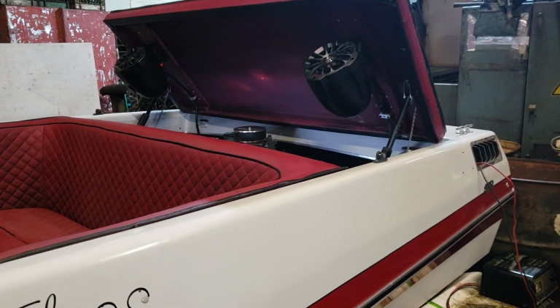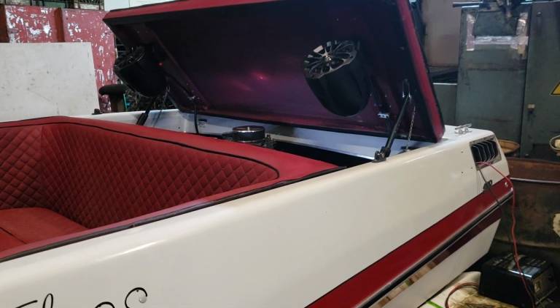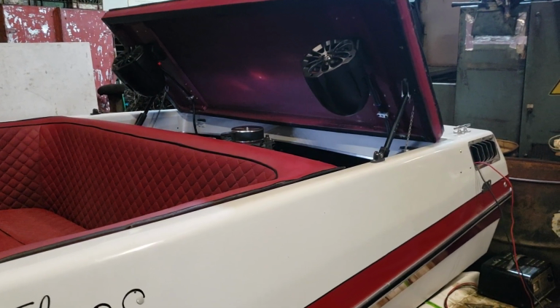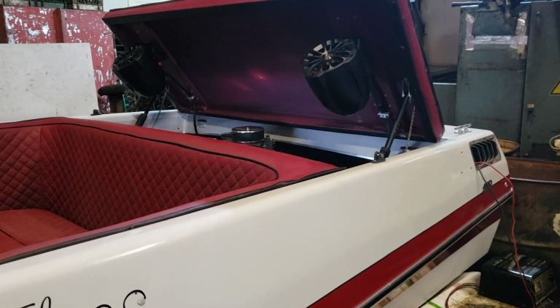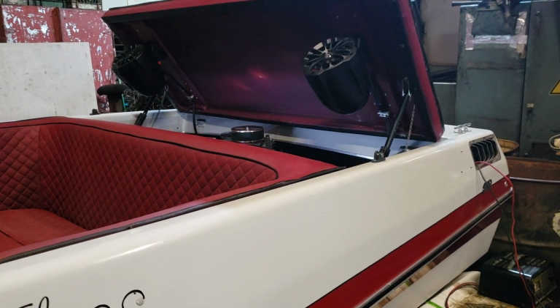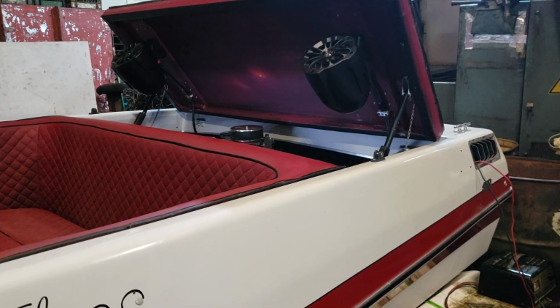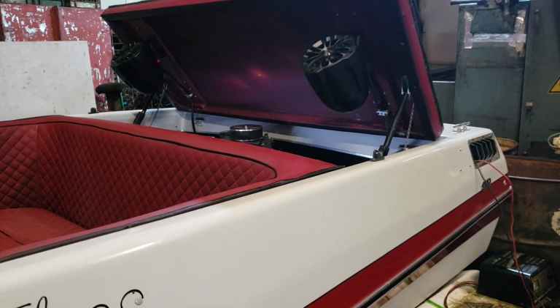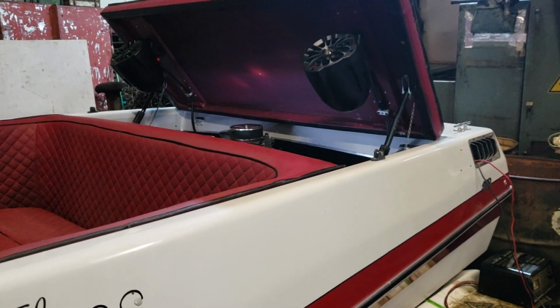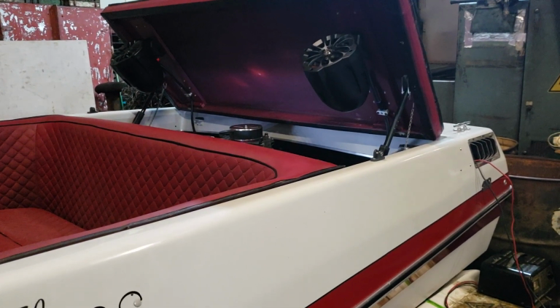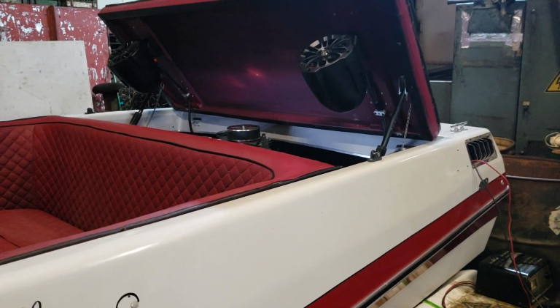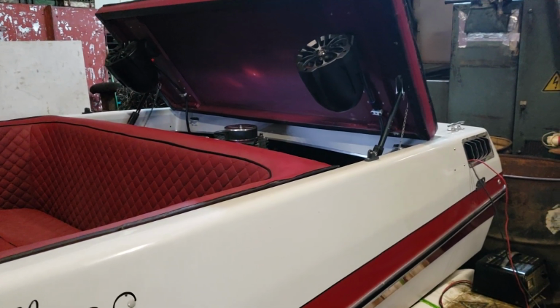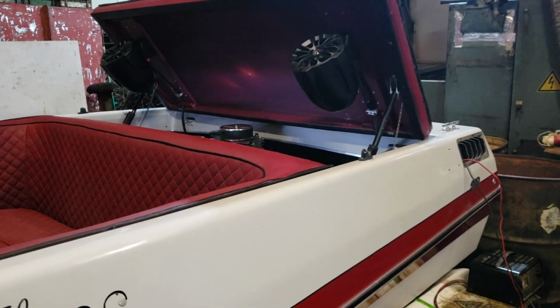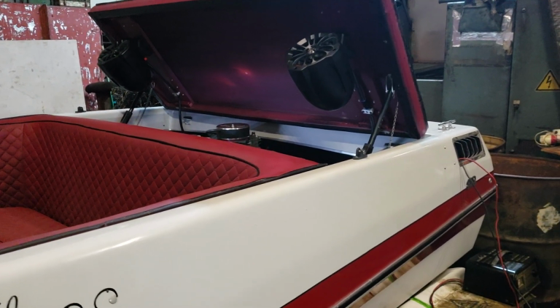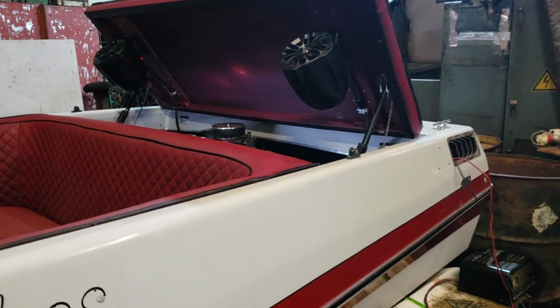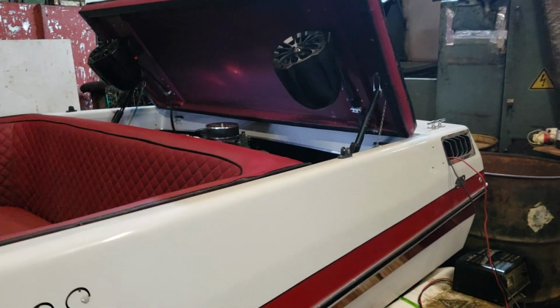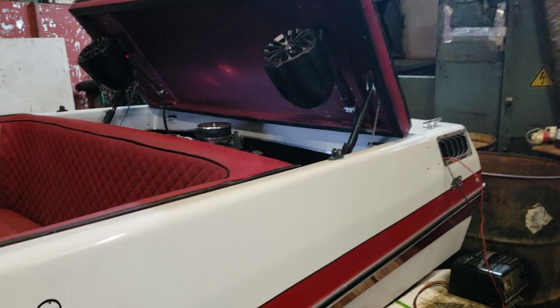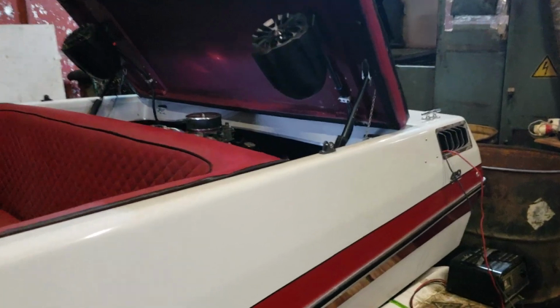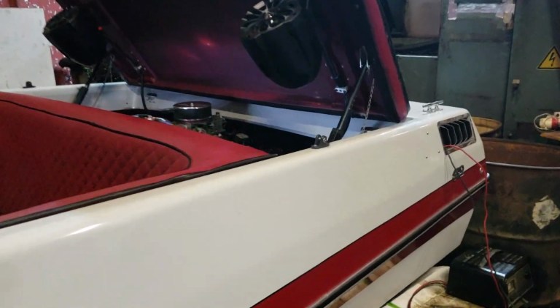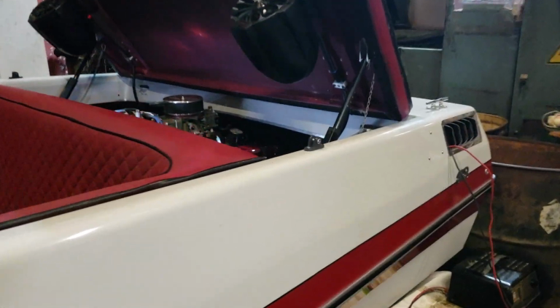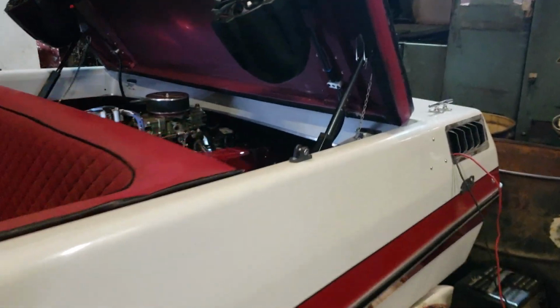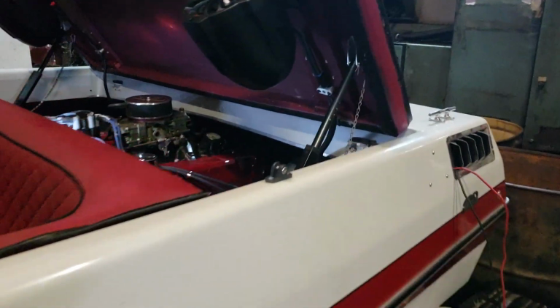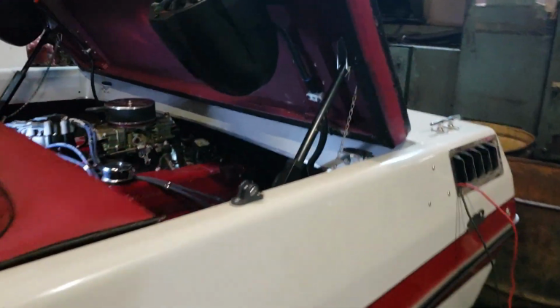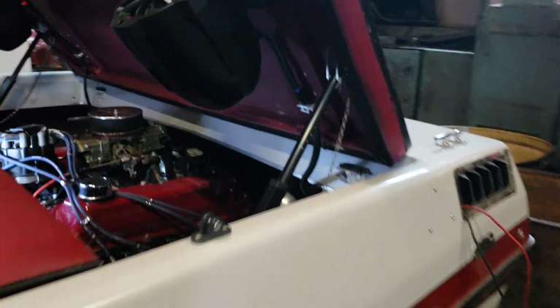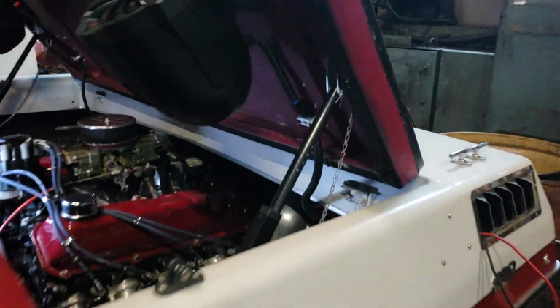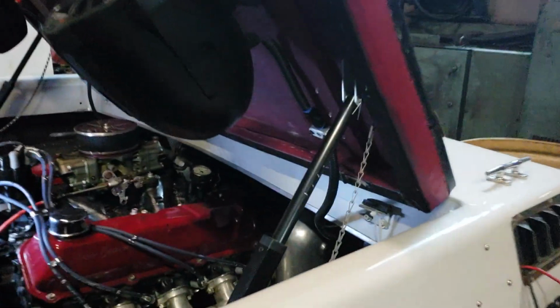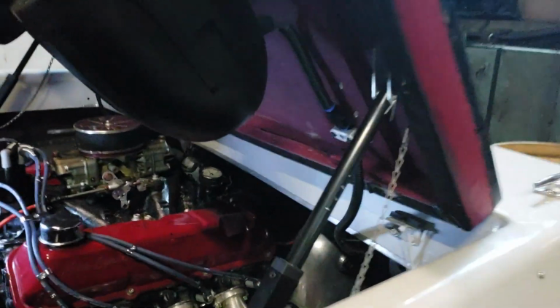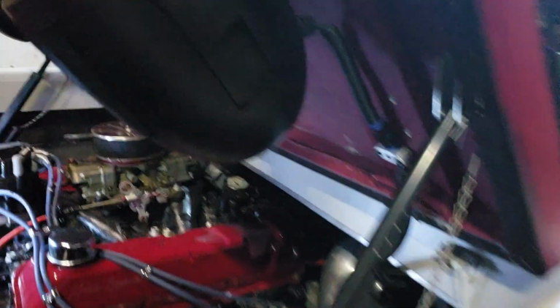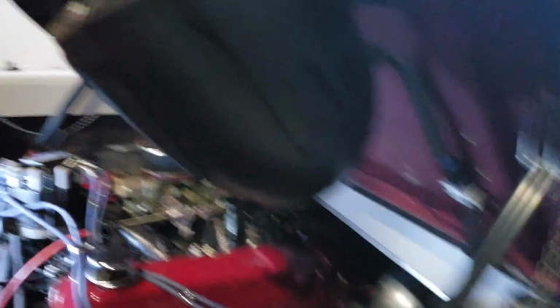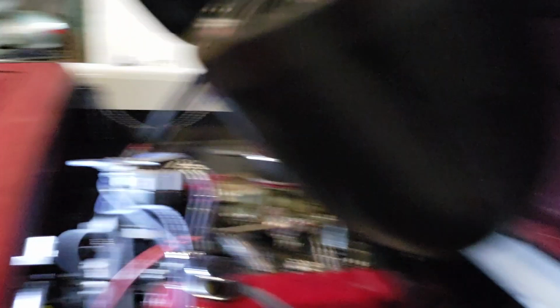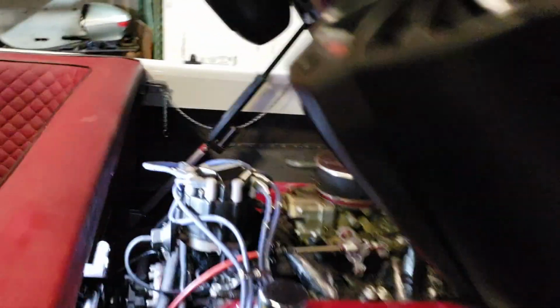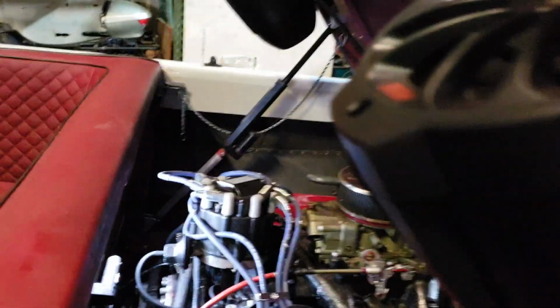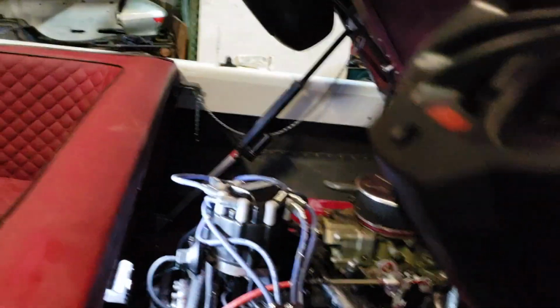I'm running the 8-inch Windy Nation linear actuators.